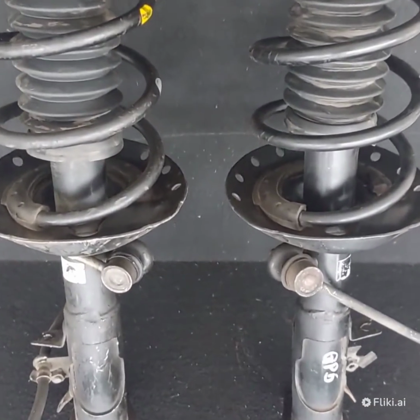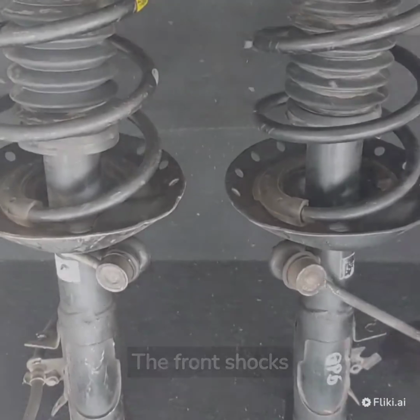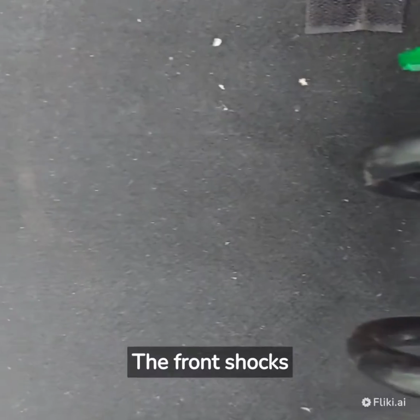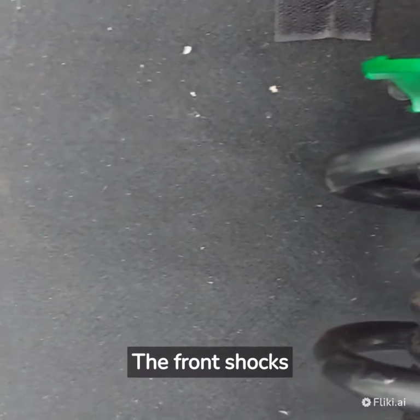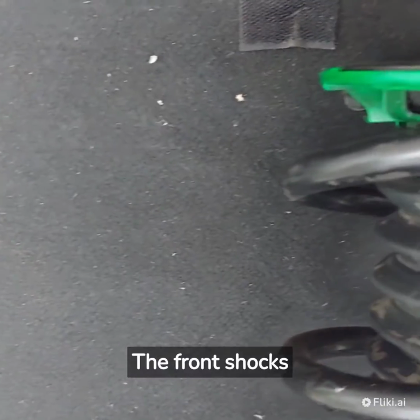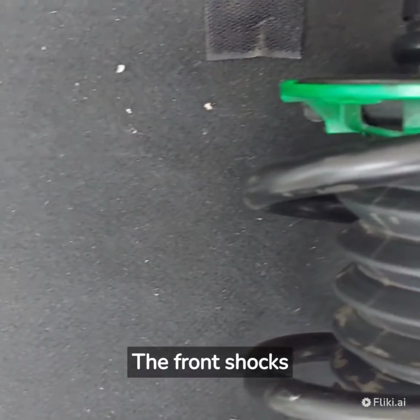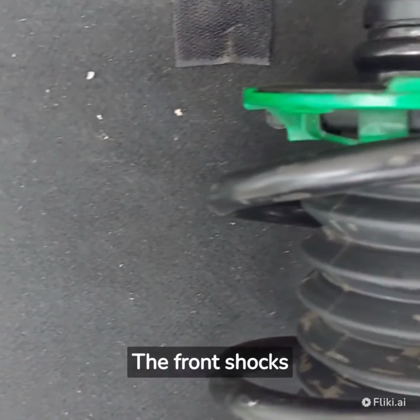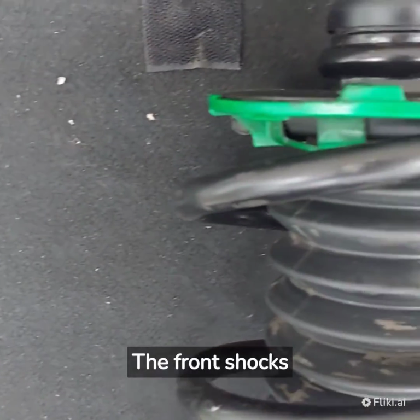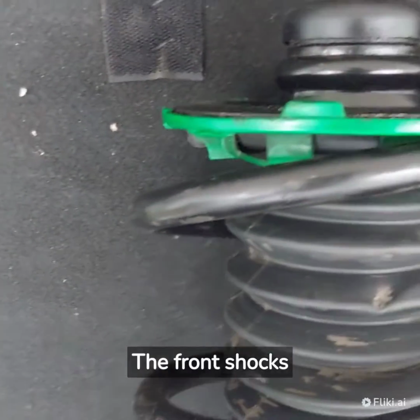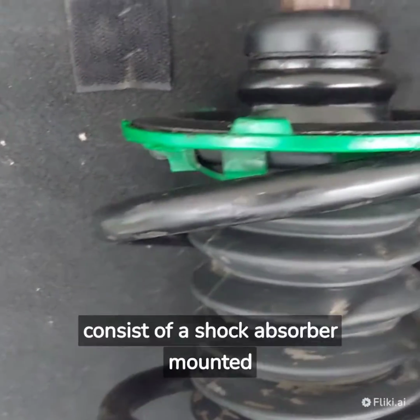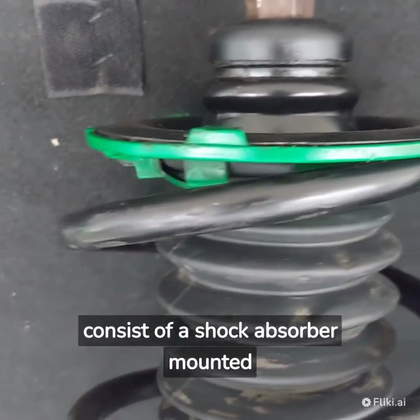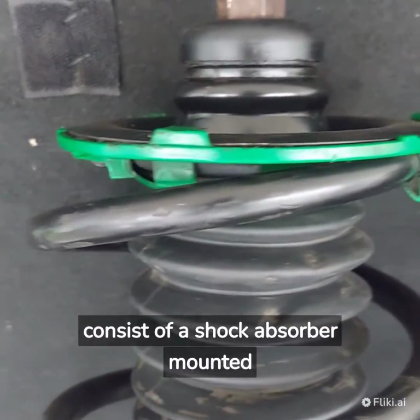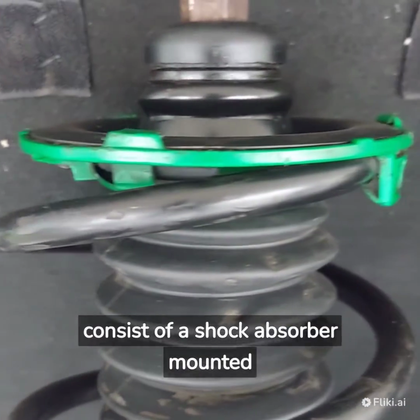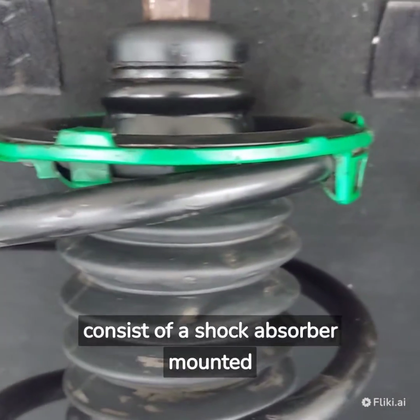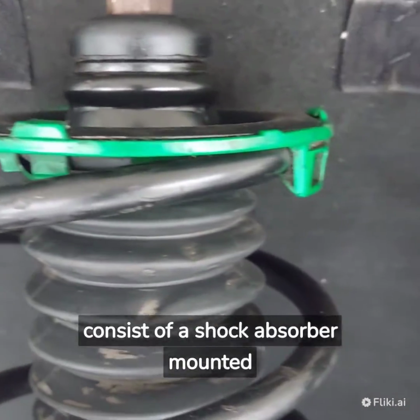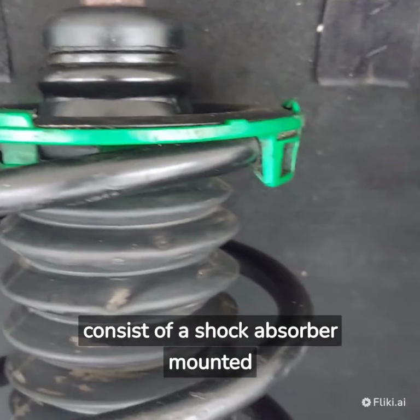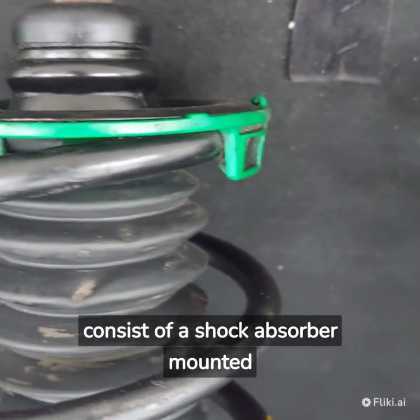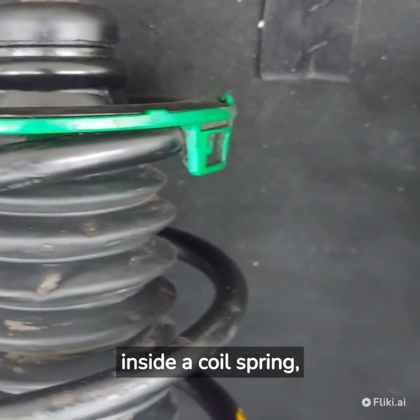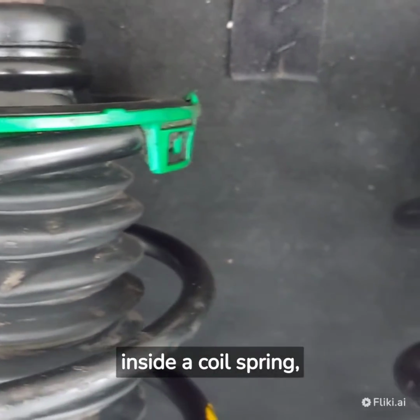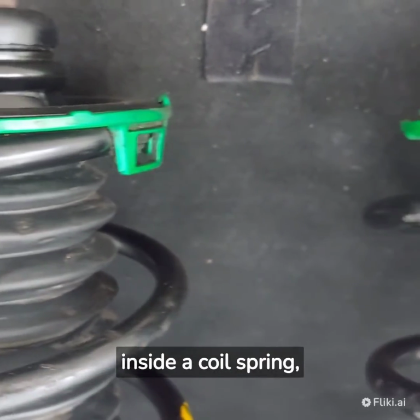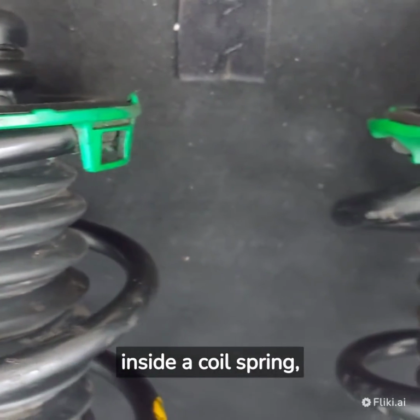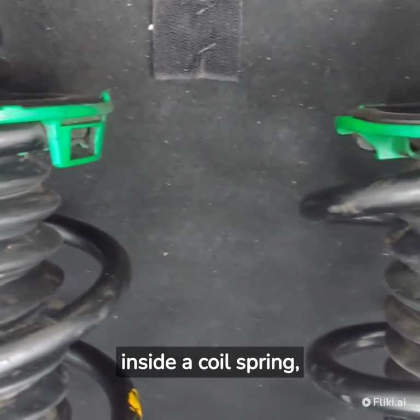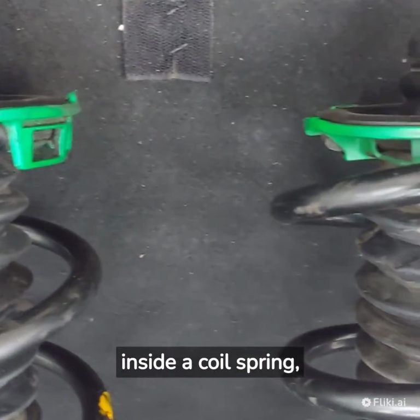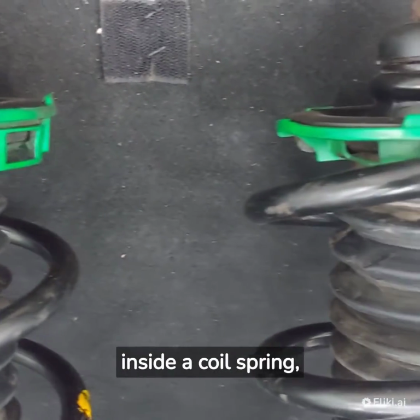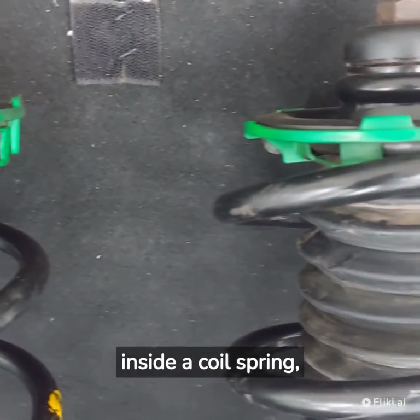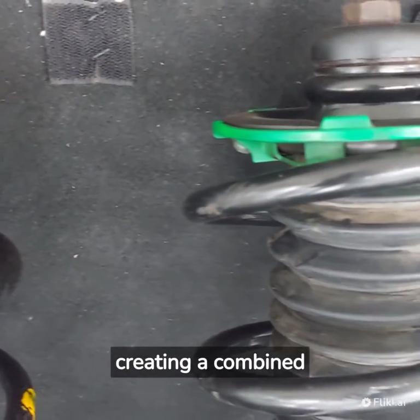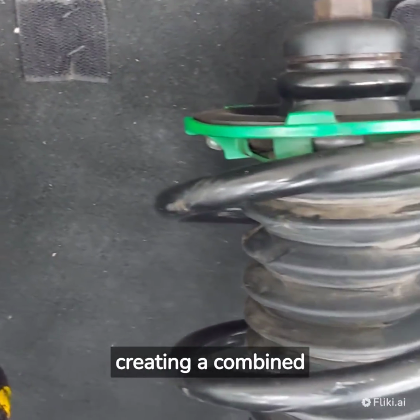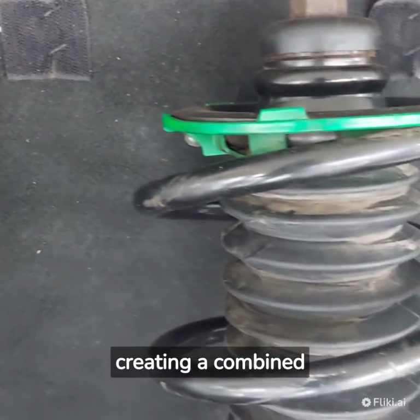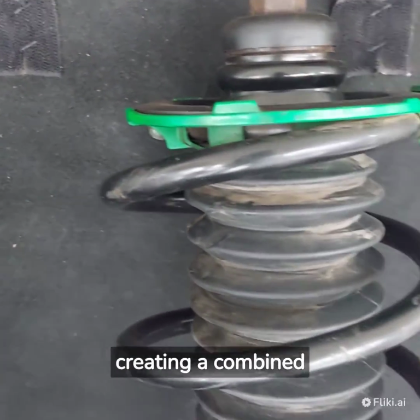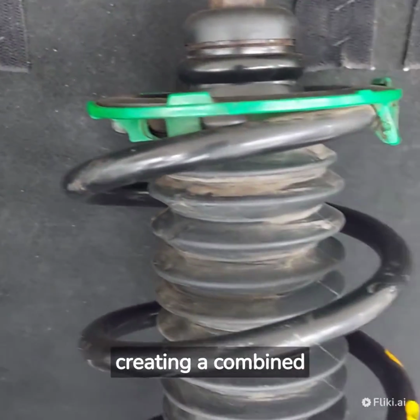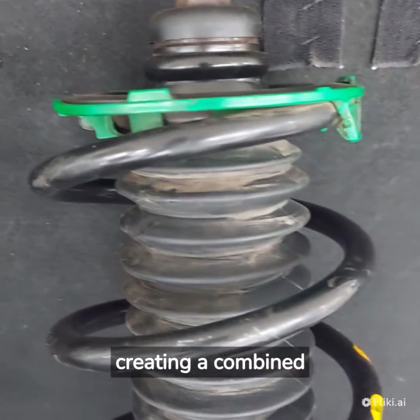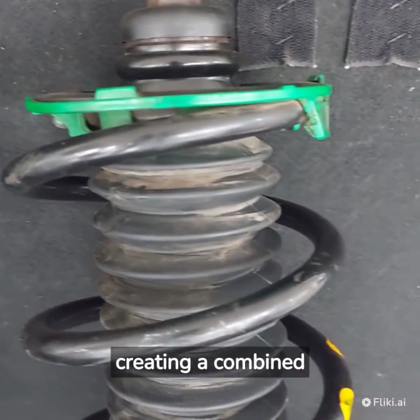The front shocks consist of a shock absorber mounted inside a coil spring, creating a combined unit.